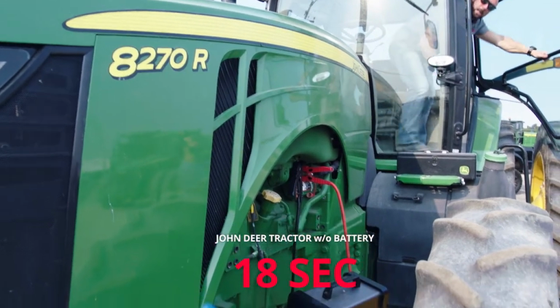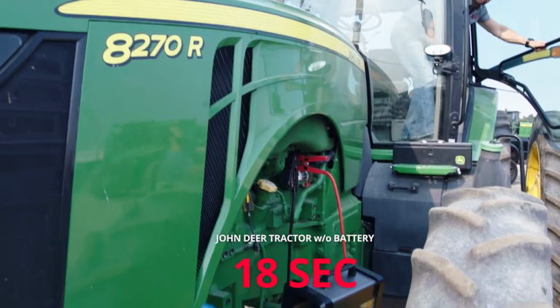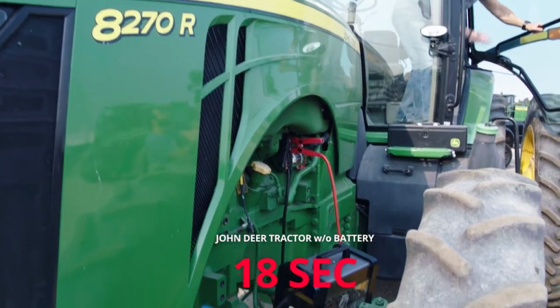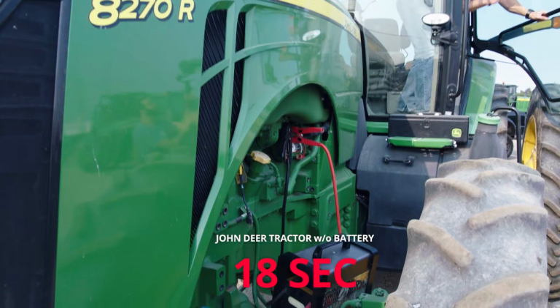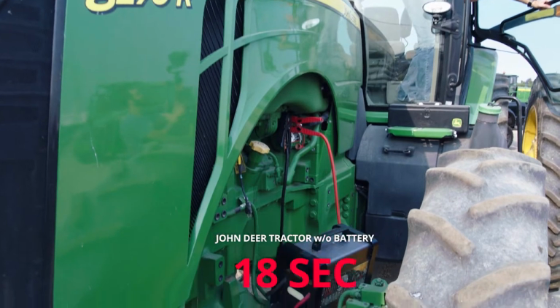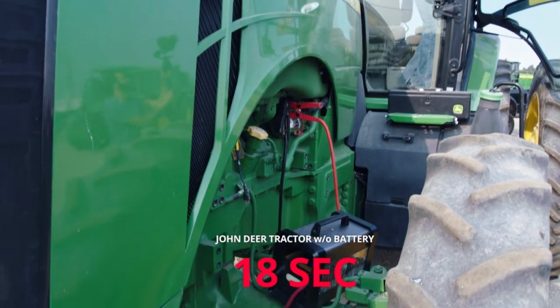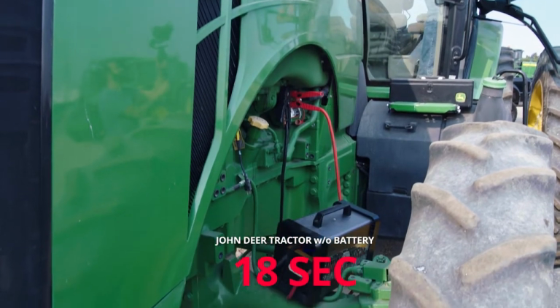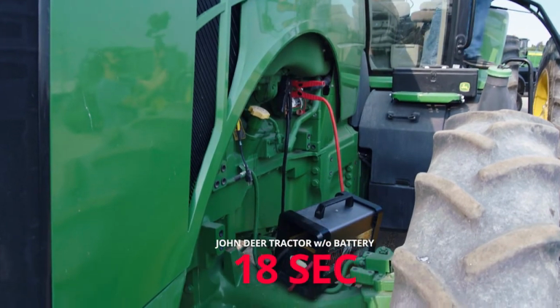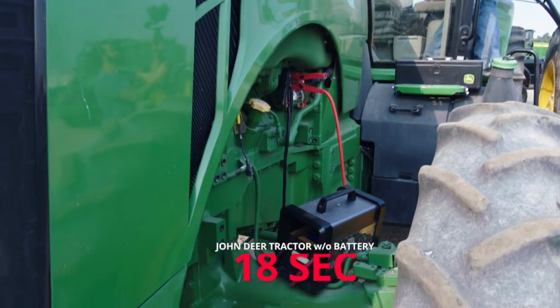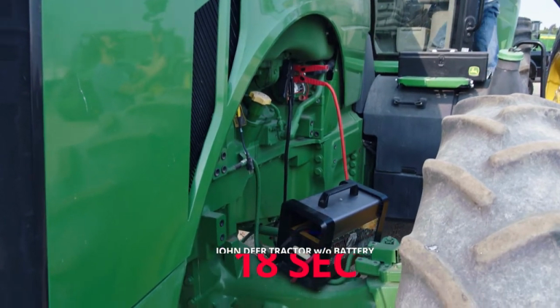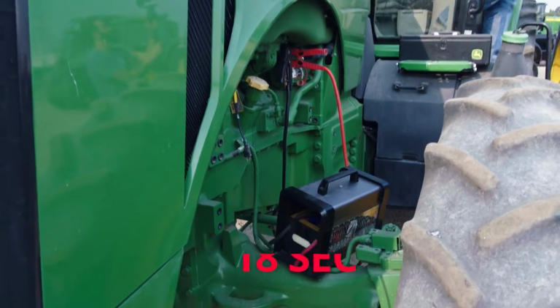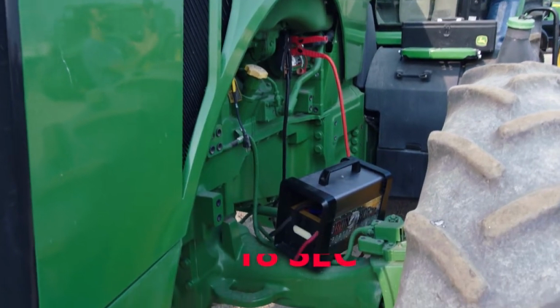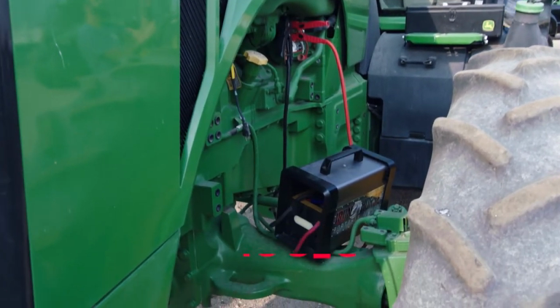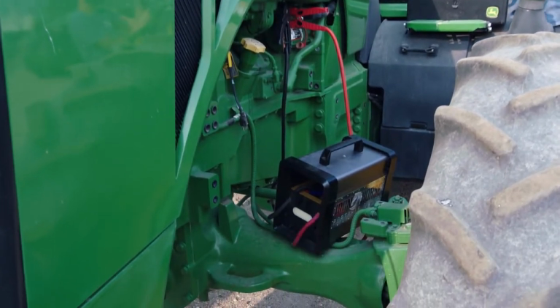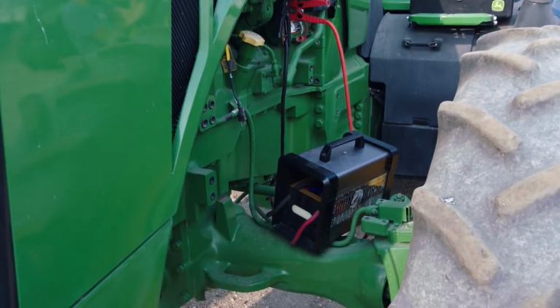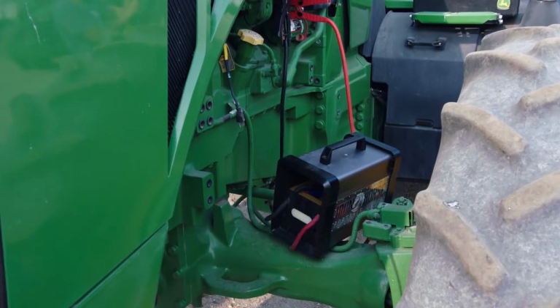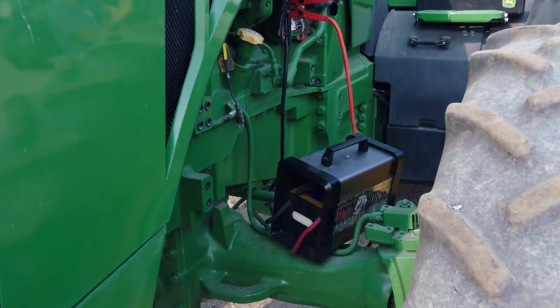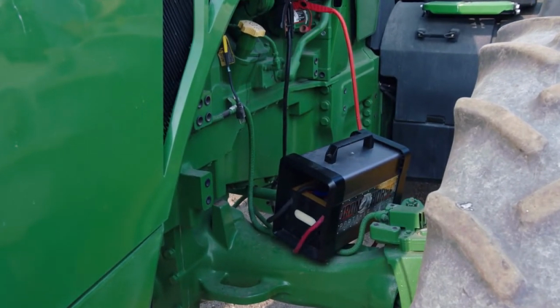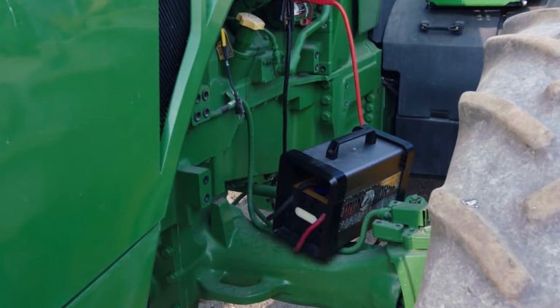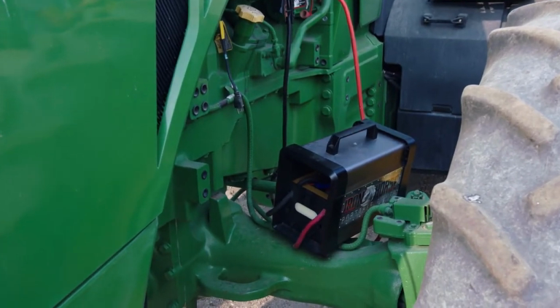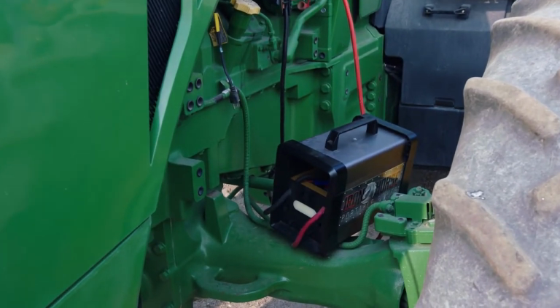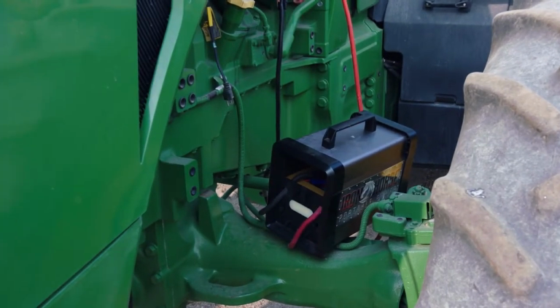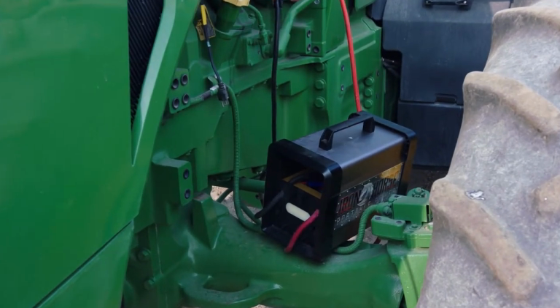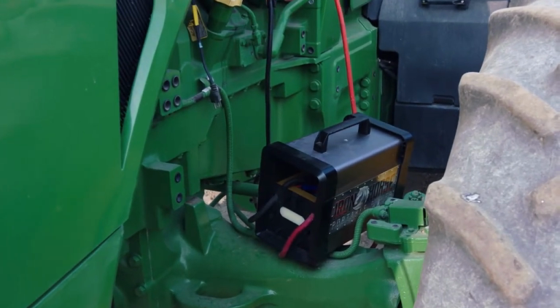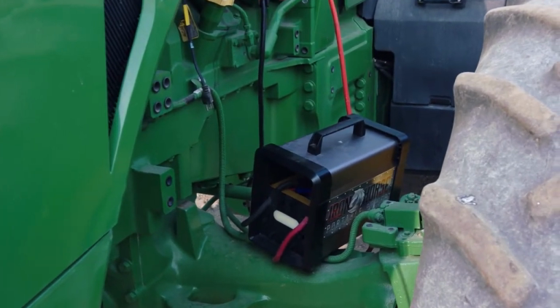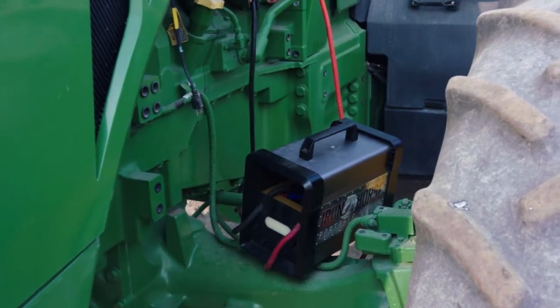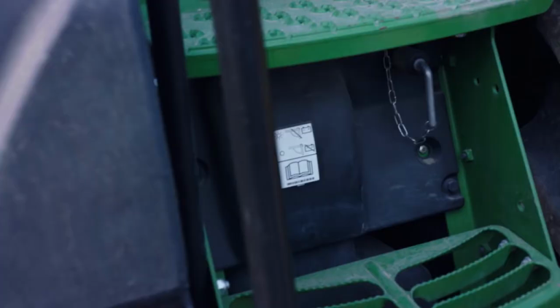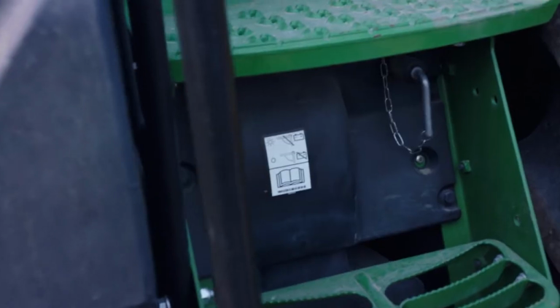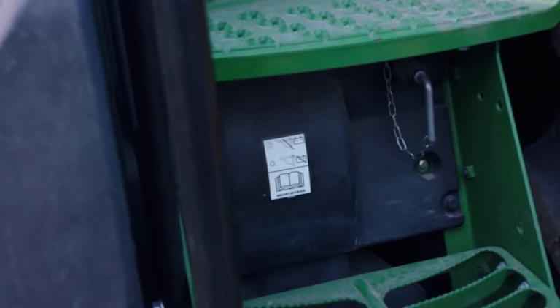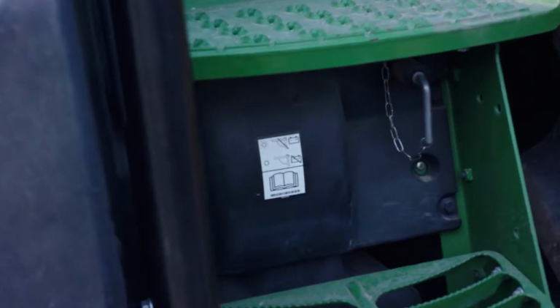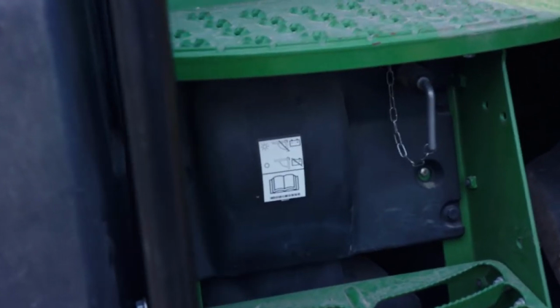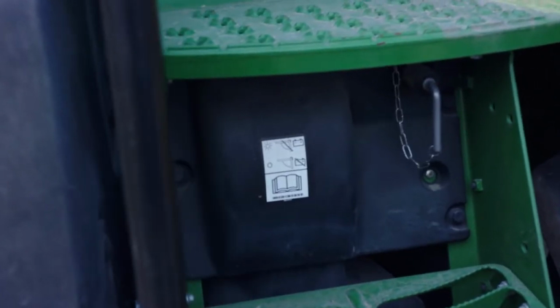Zero battery assistance. So if you jump it with the Iron Horse, it's time to go.